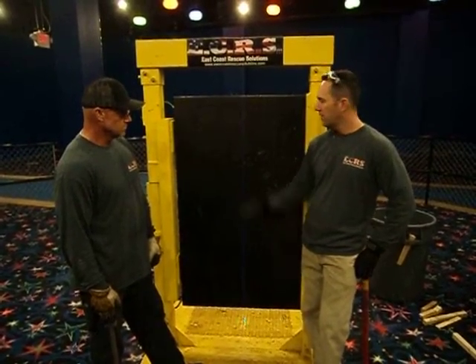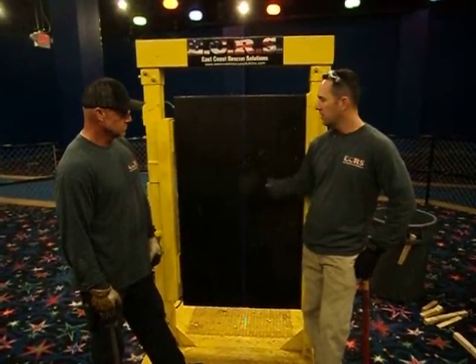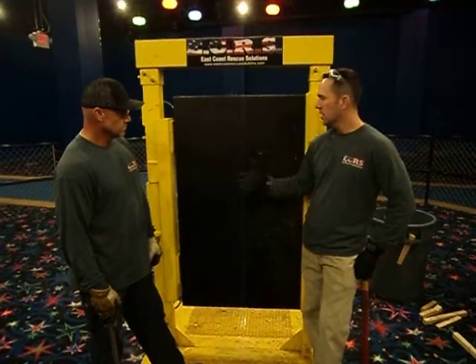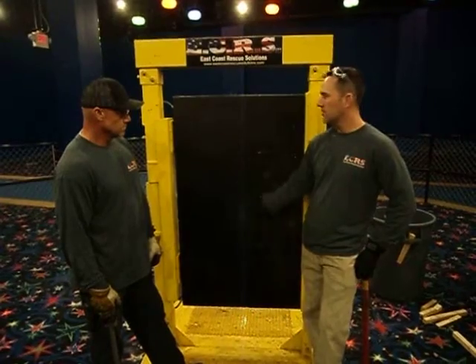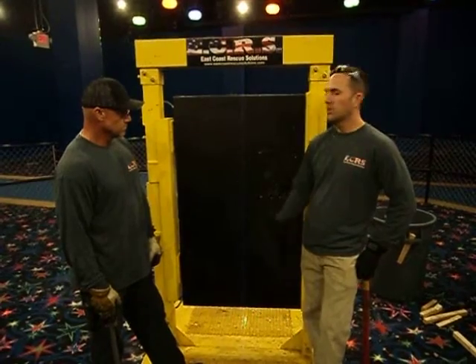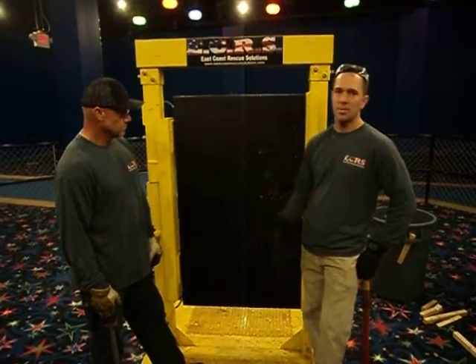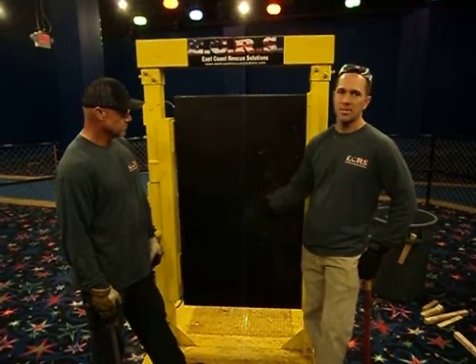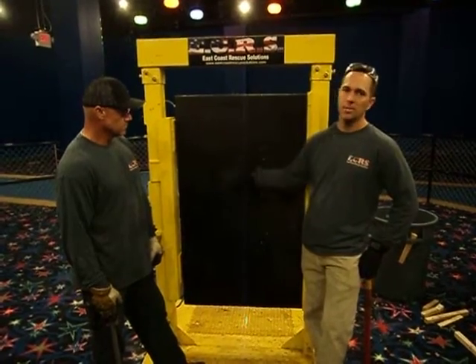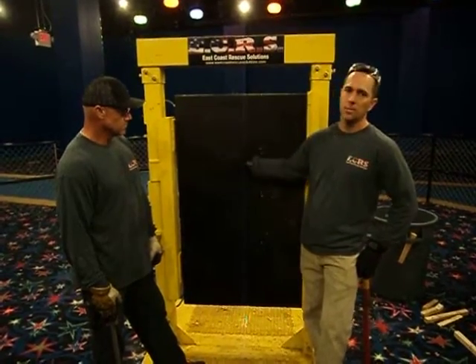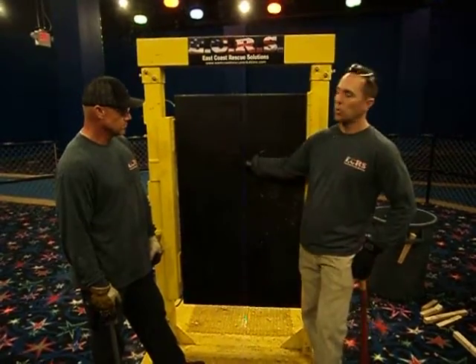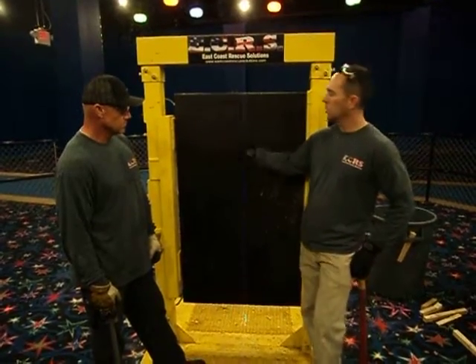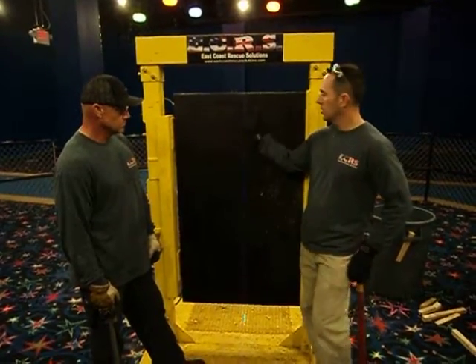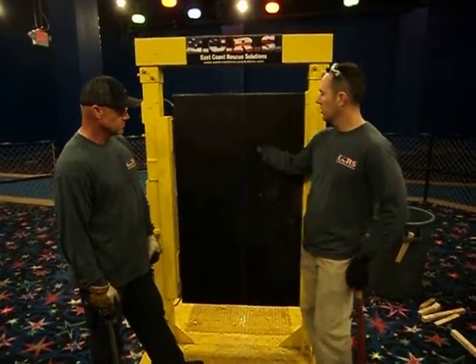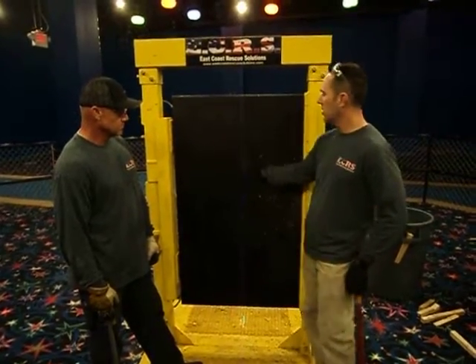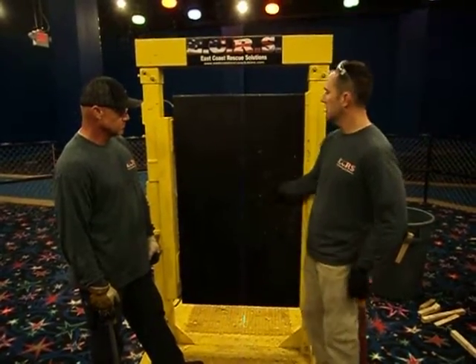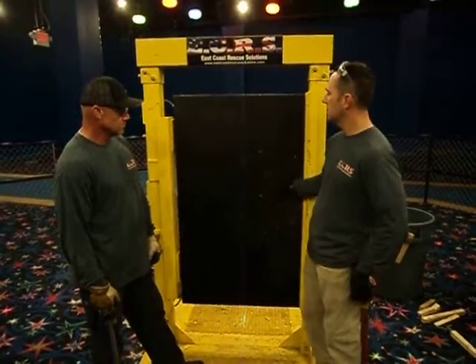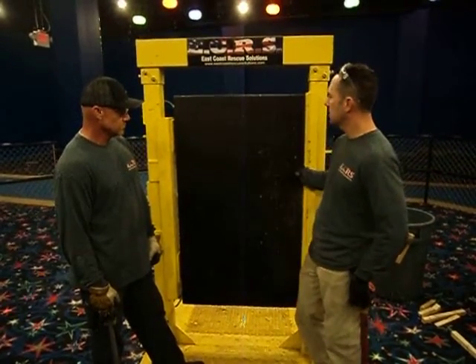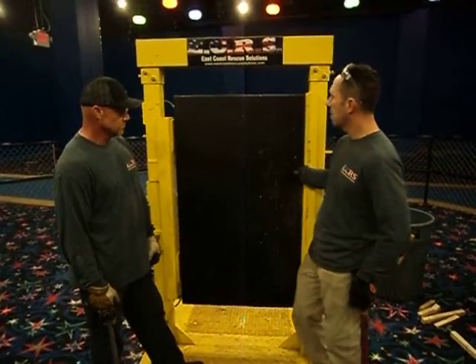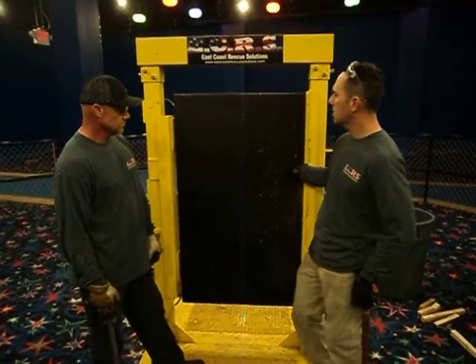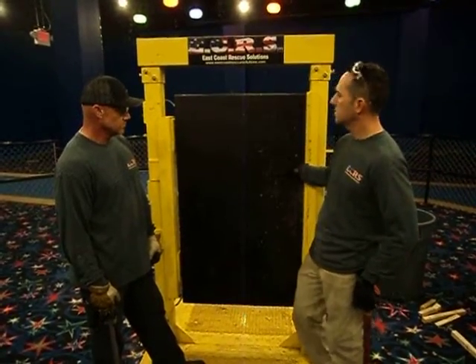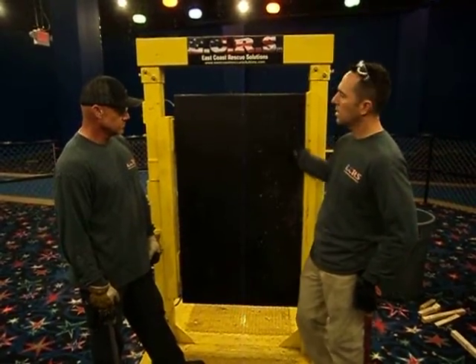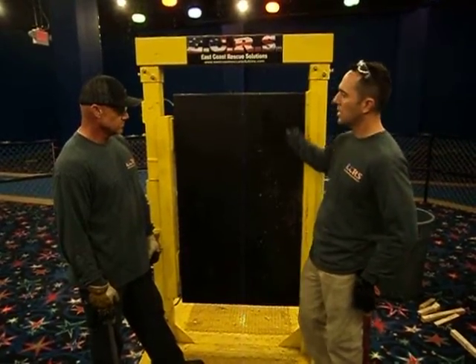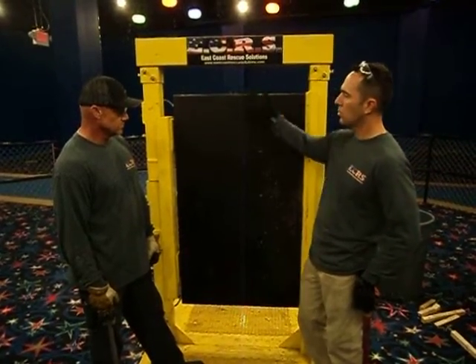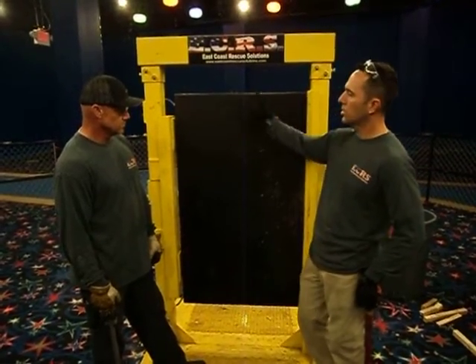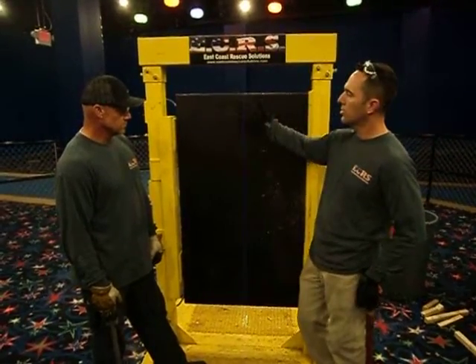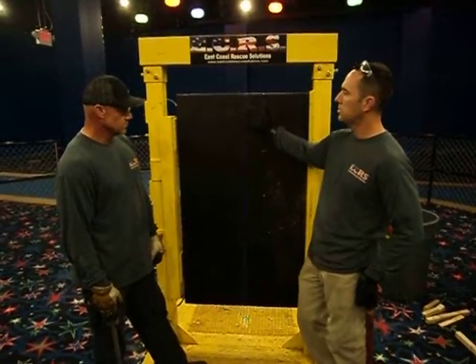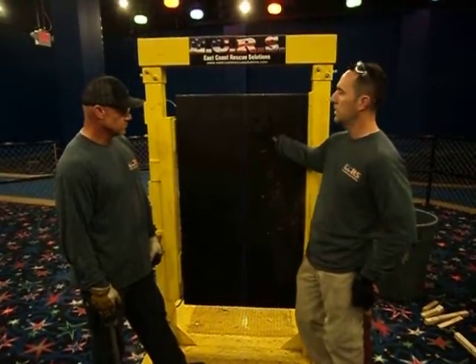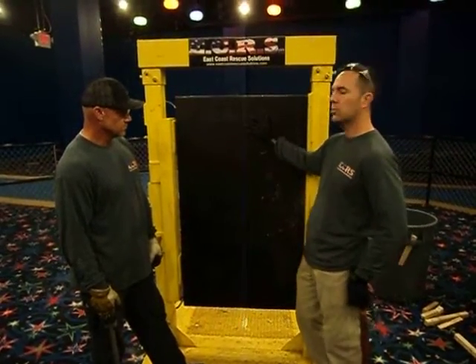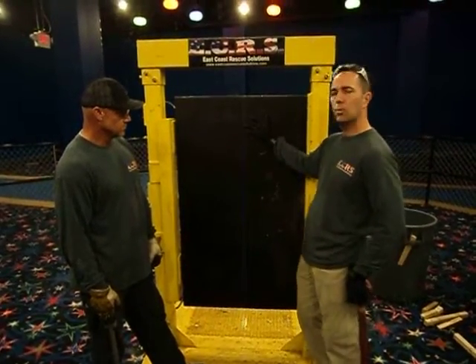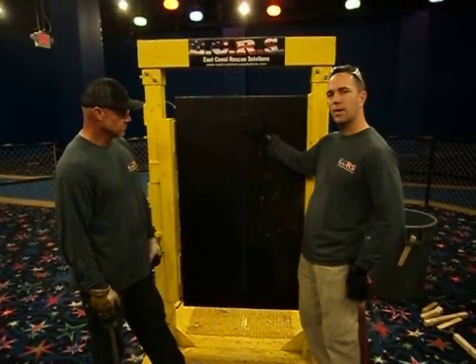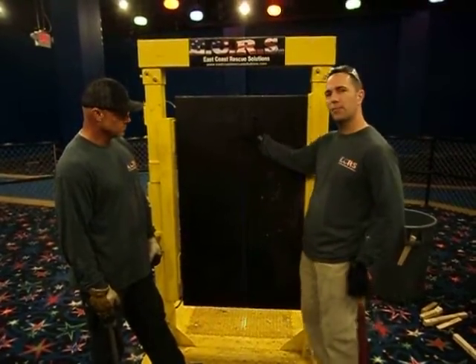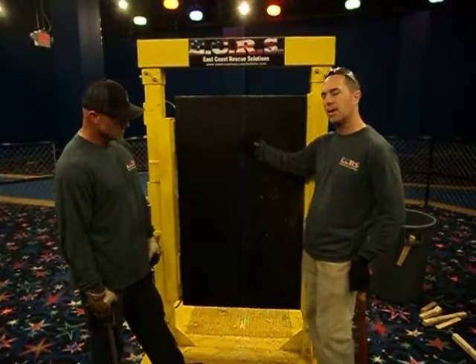First off, you always want to size up your door. Look for obvious signs of locks, what kind of door you're going to — metal door or metal frame.